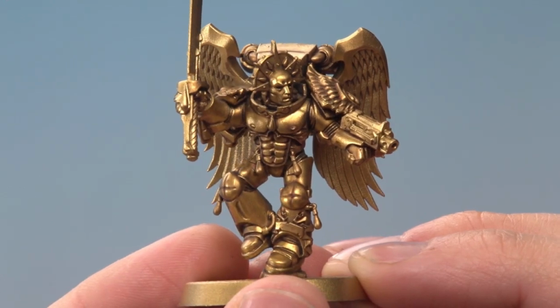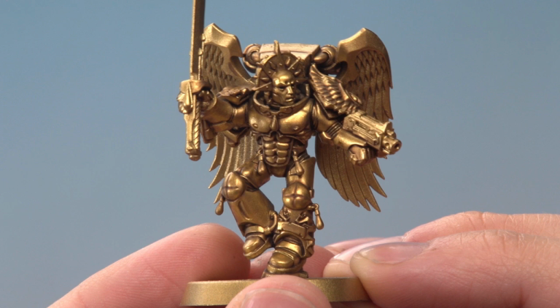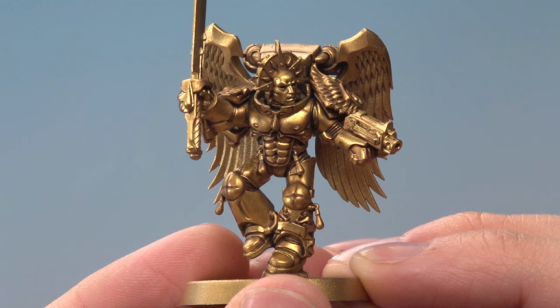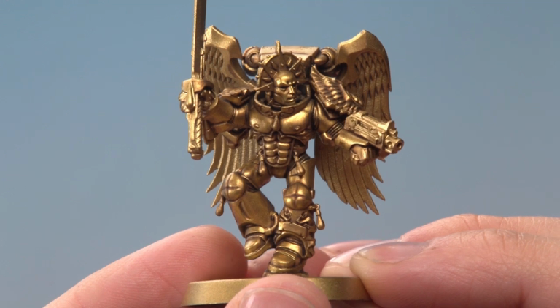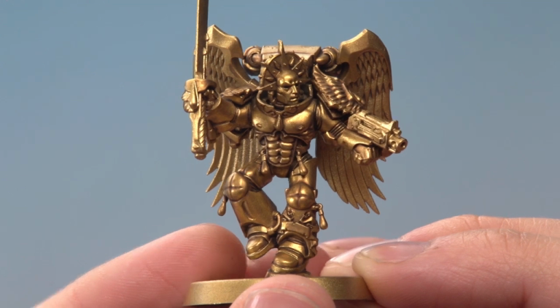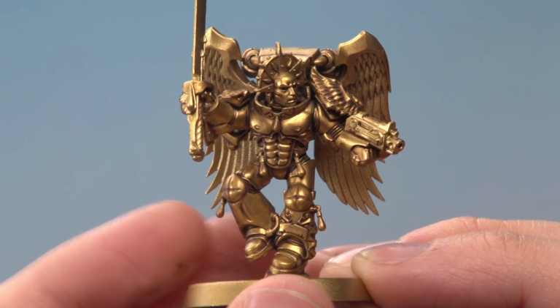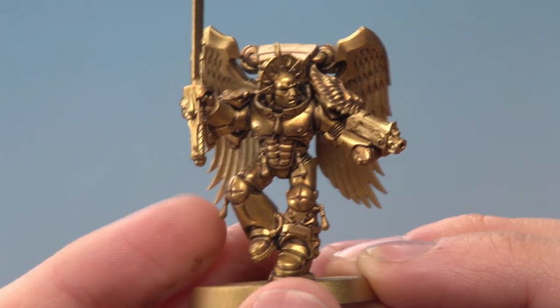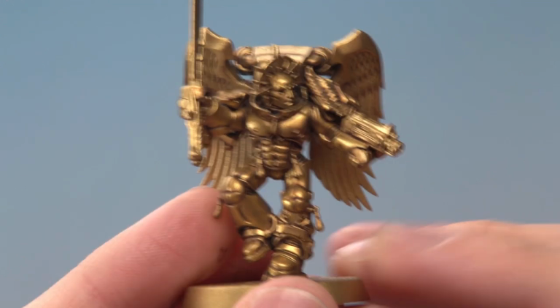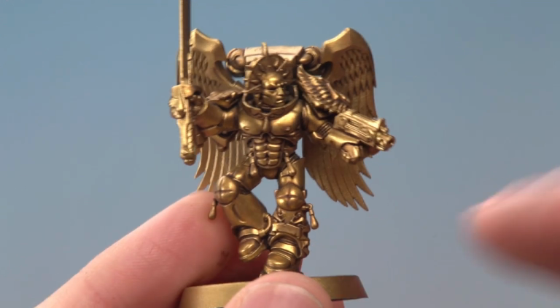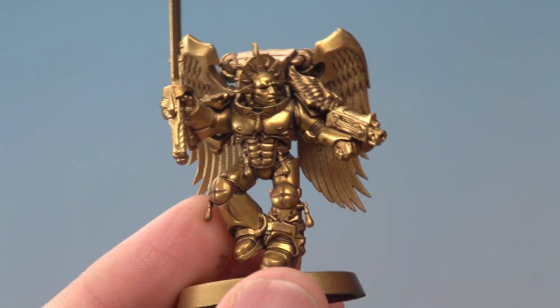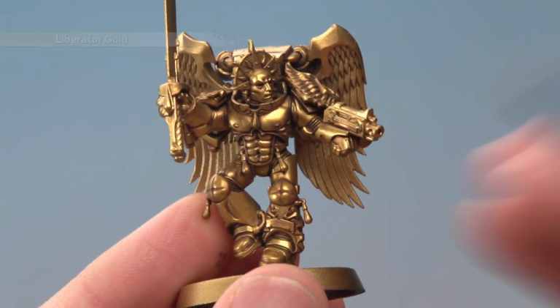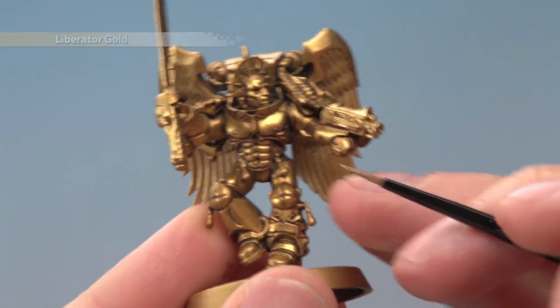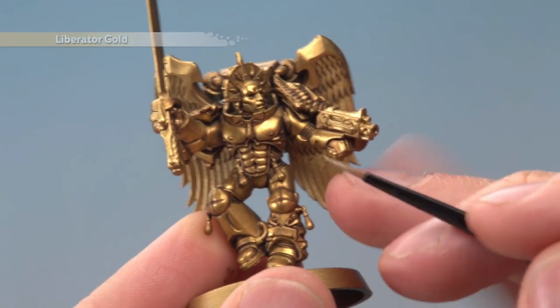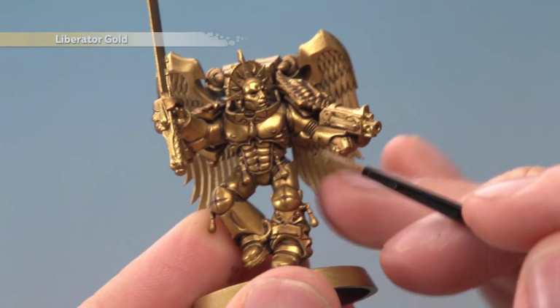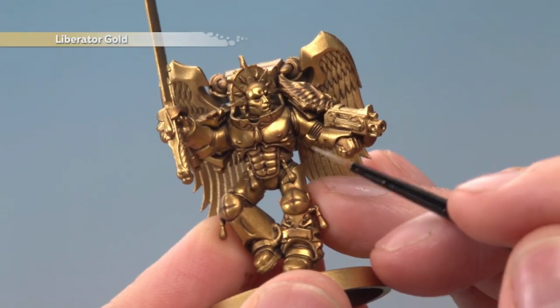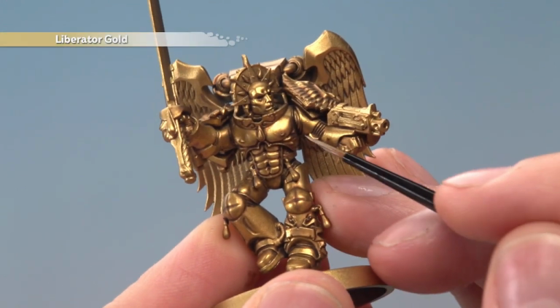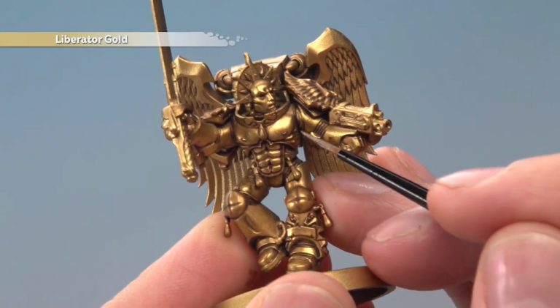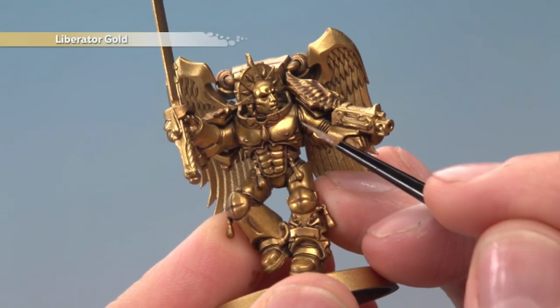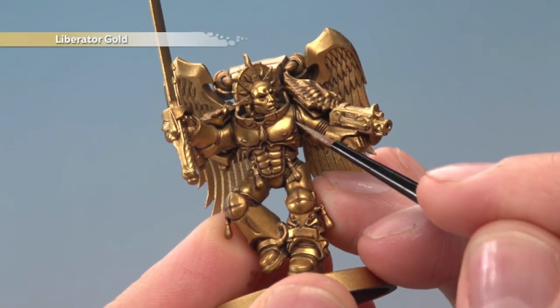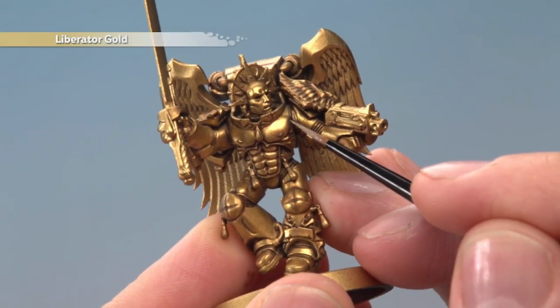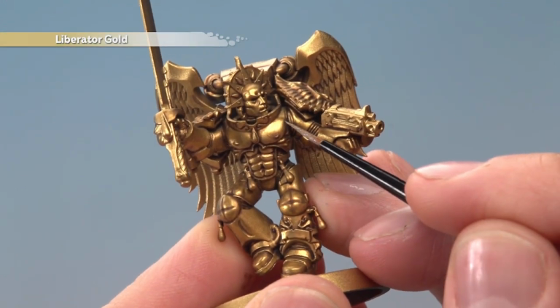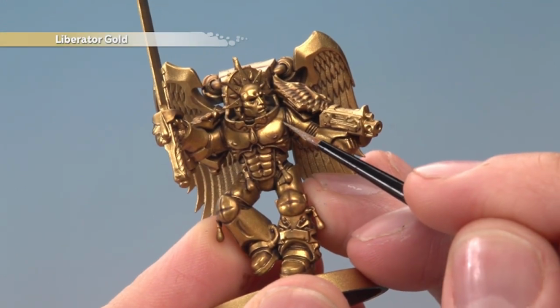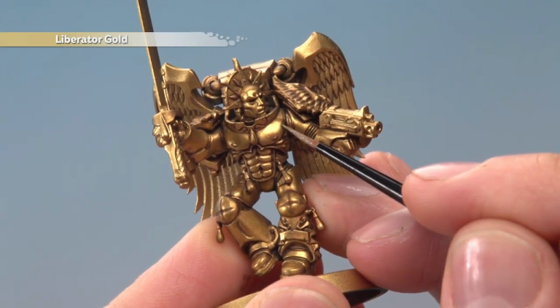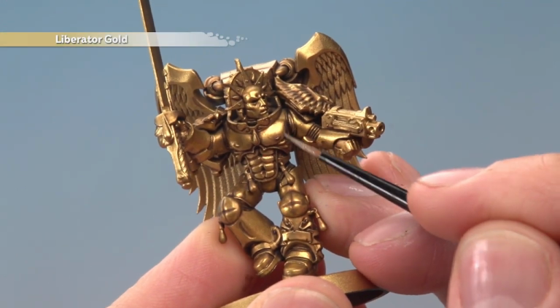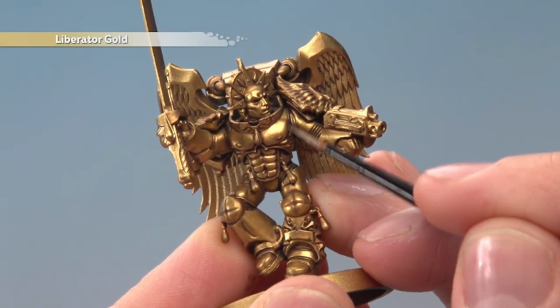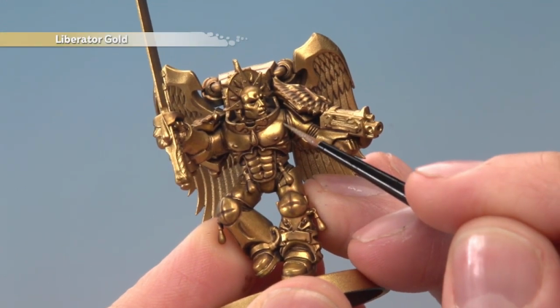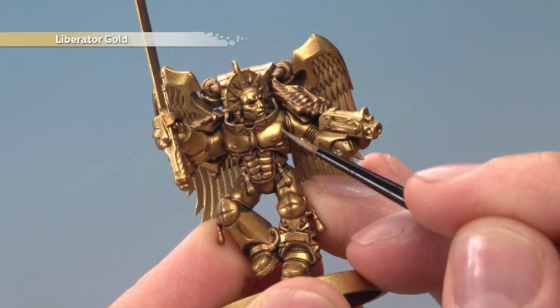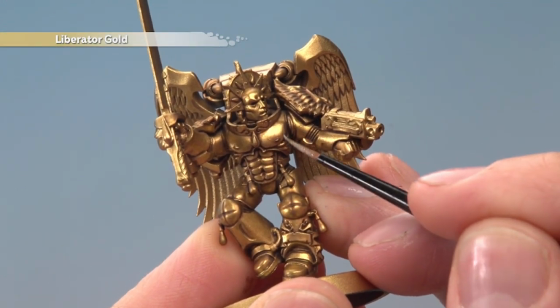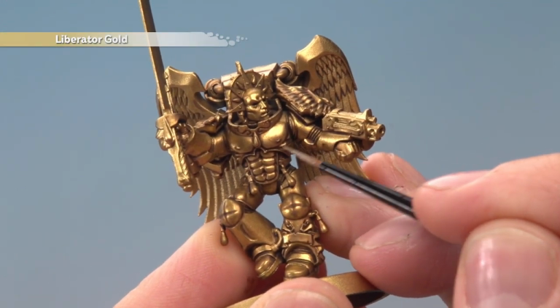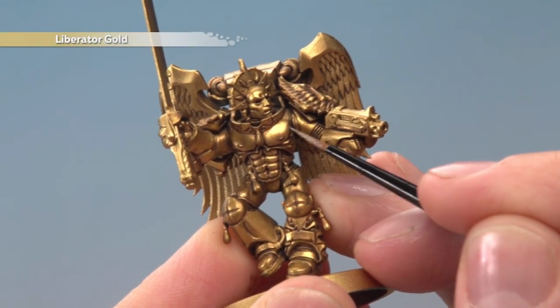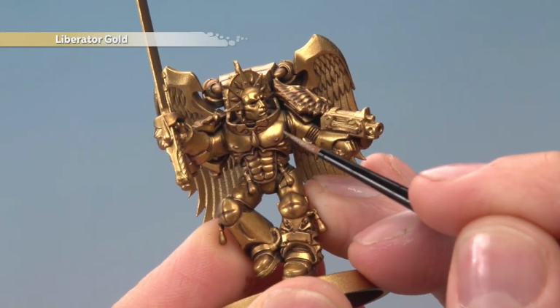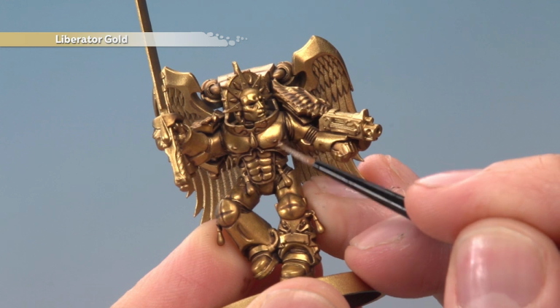Once you've finished that layer, you're now ready to add a highlight of Liberator Gold, following along all the sharpest edges and details.